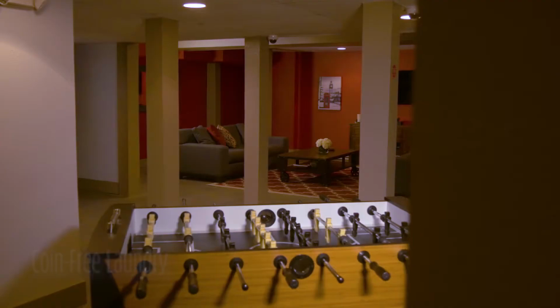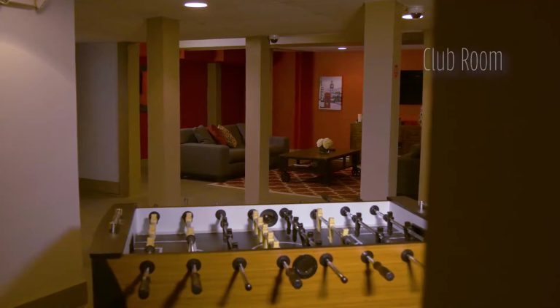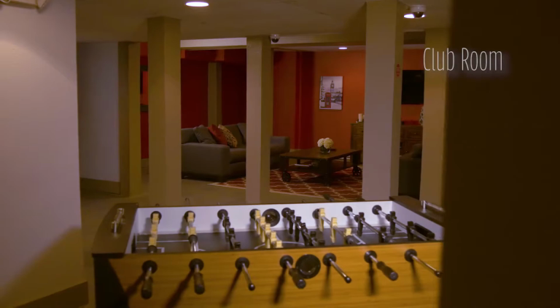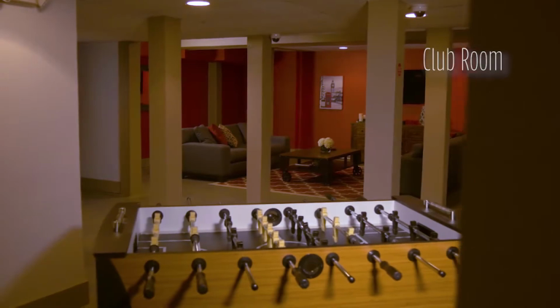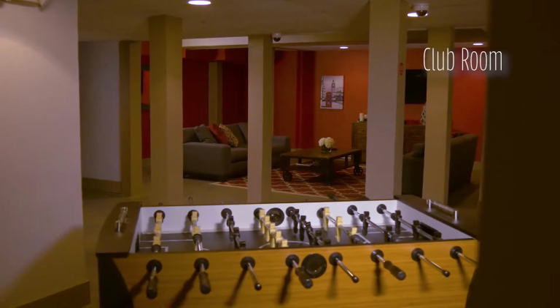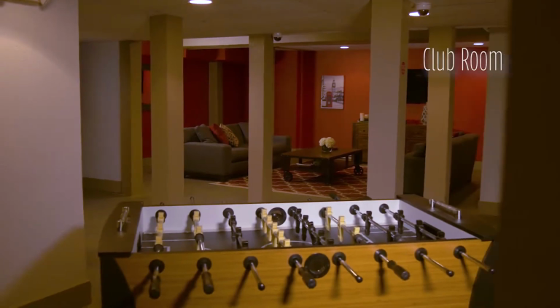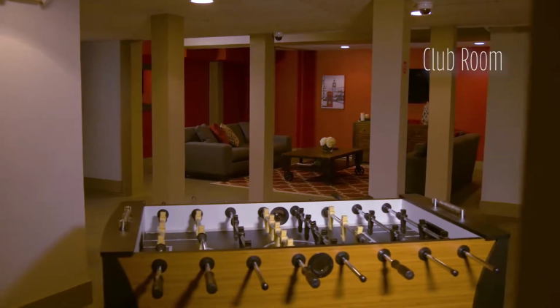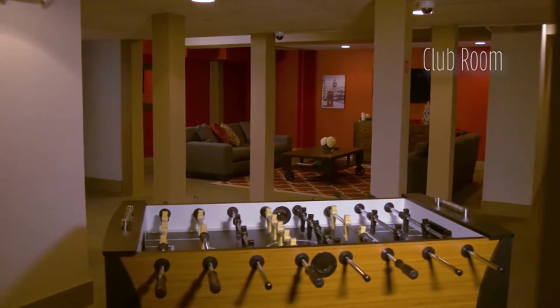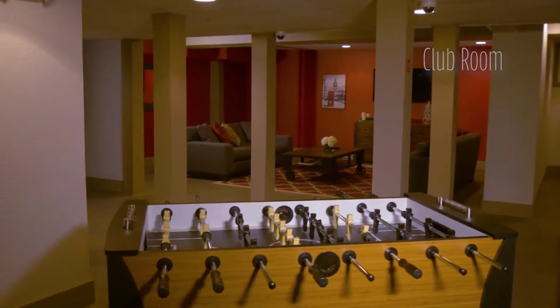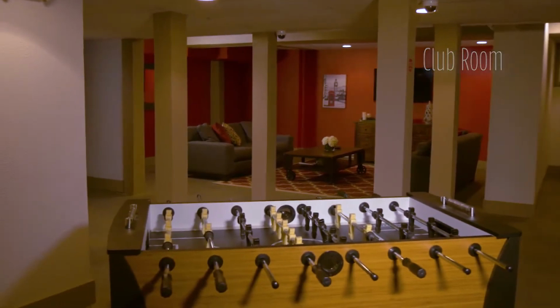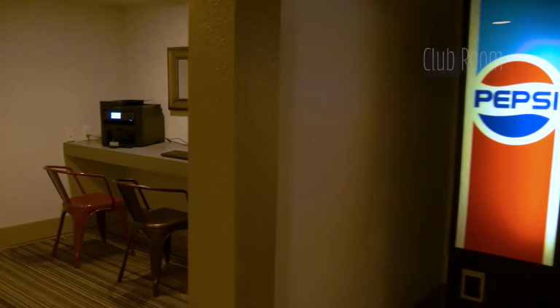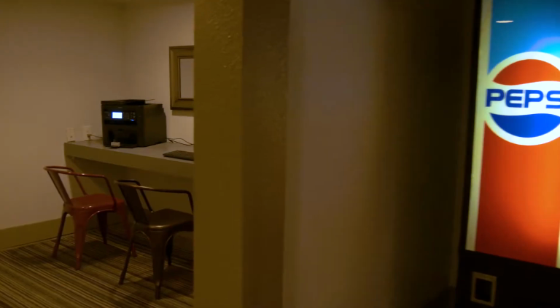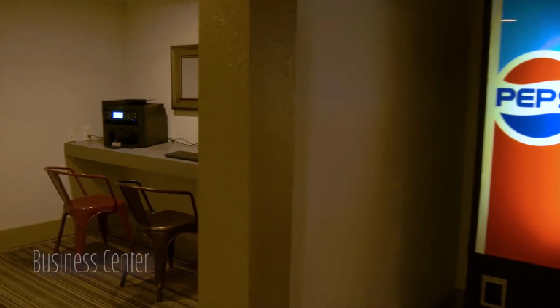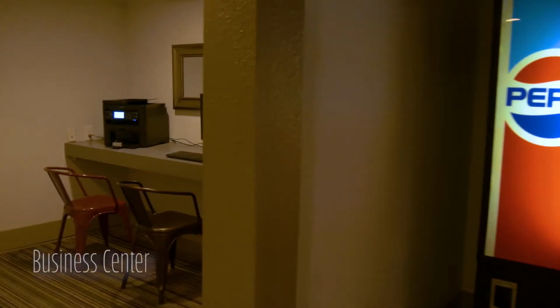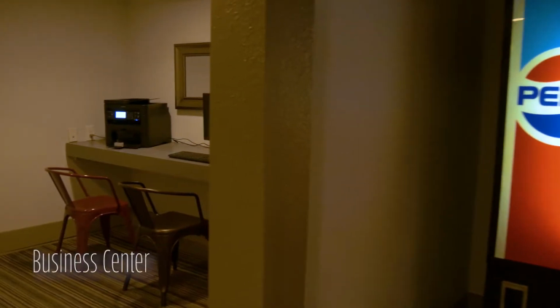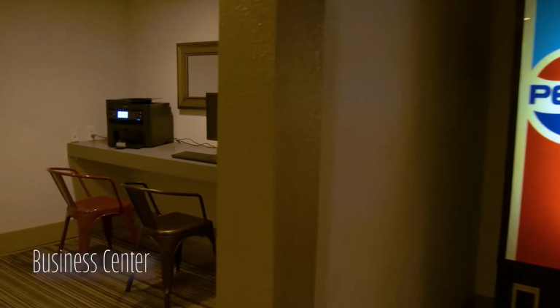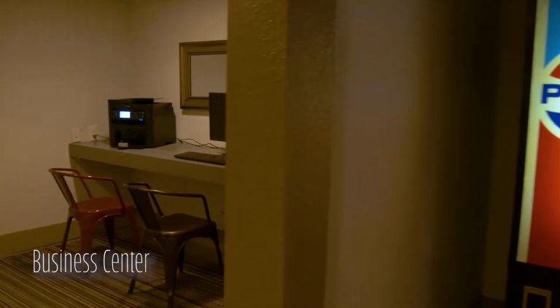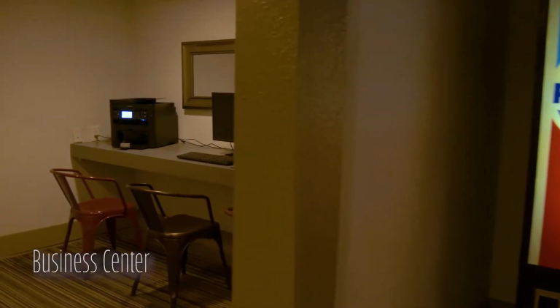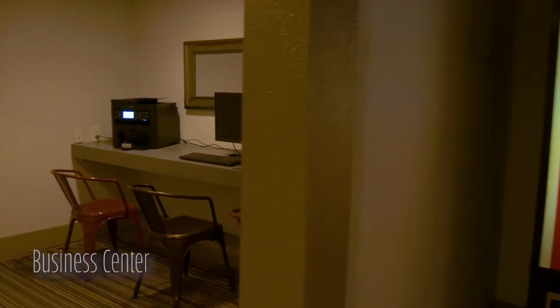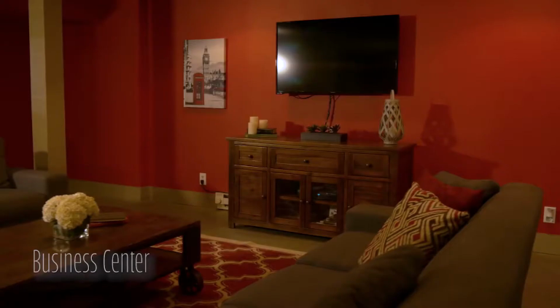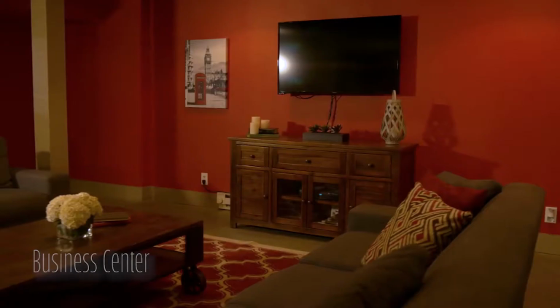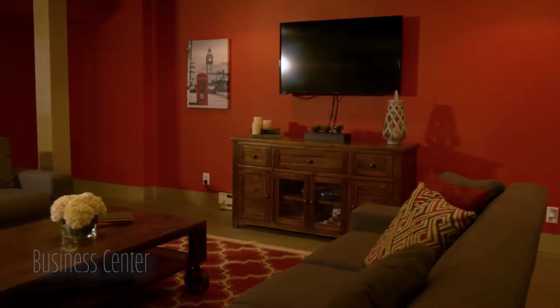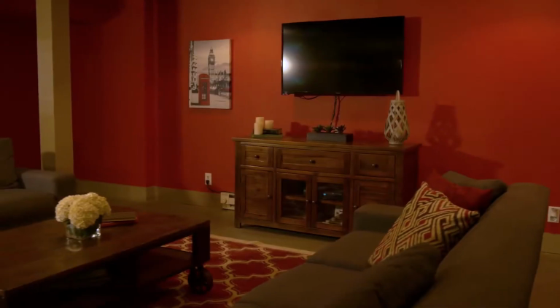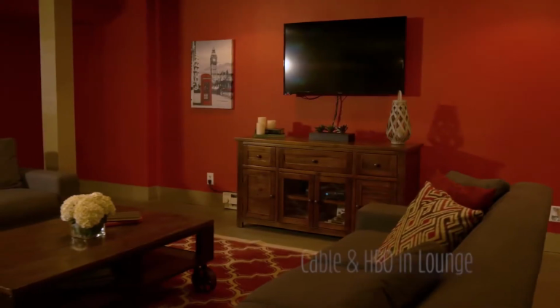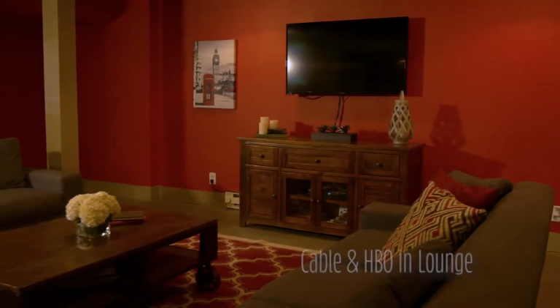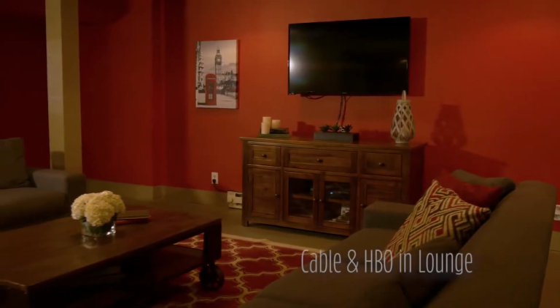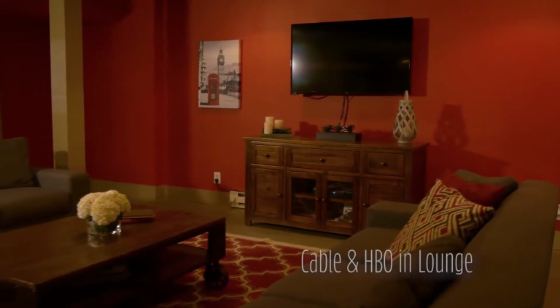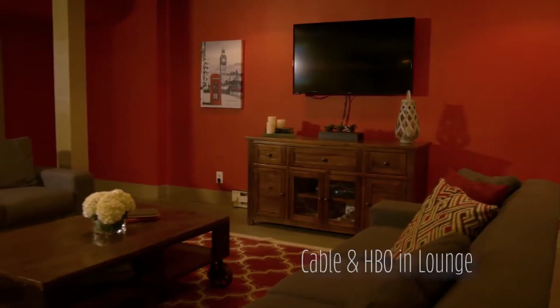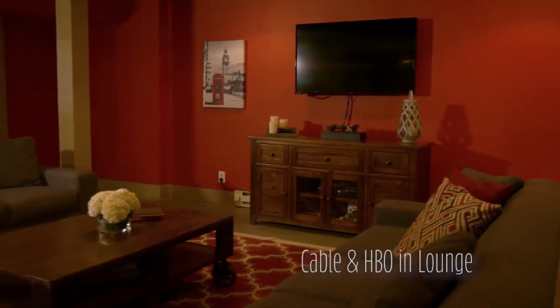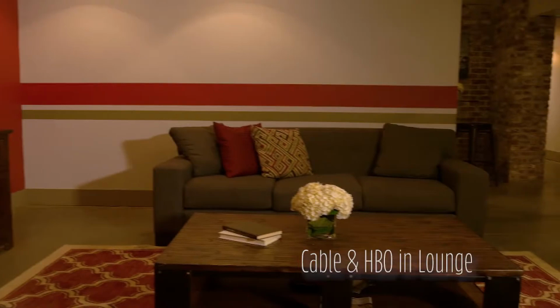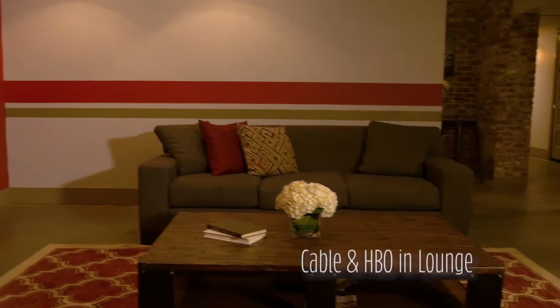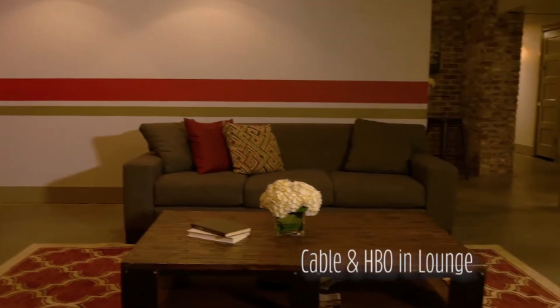We have a finished basement. We have a business center for all of our residents with a laser printer, flat-screen TV with cable and HBO.